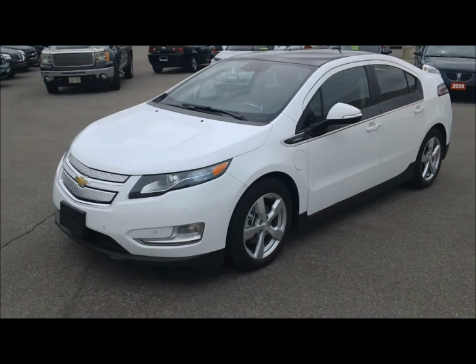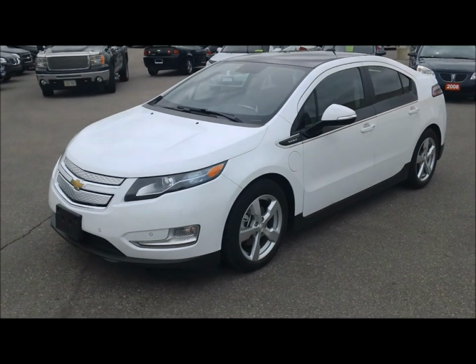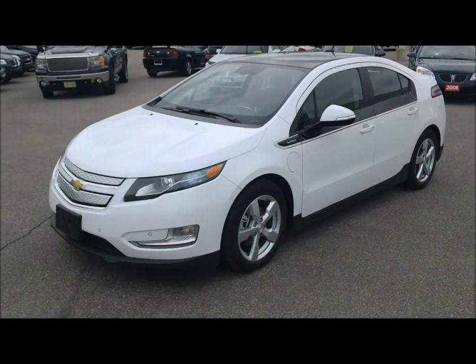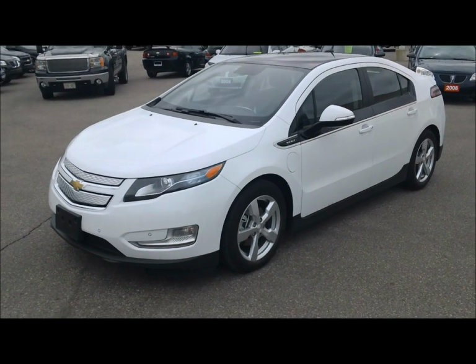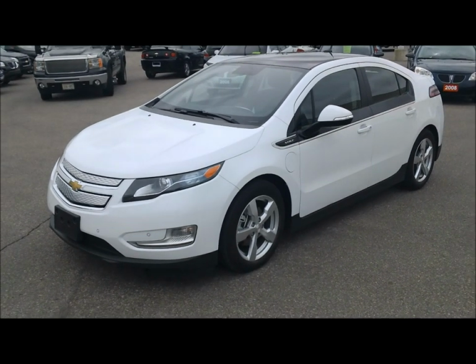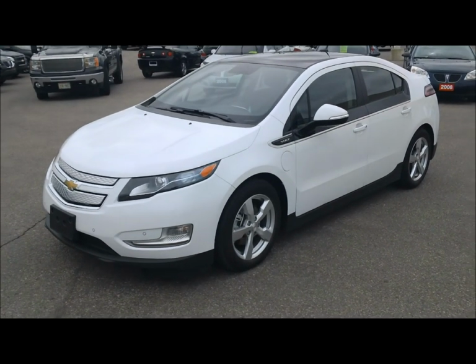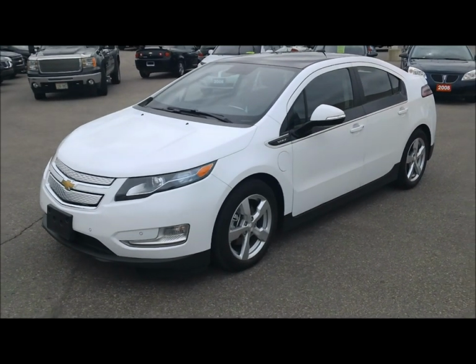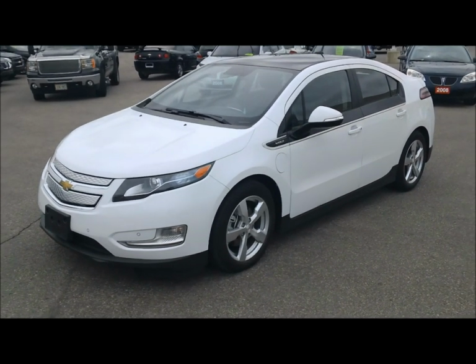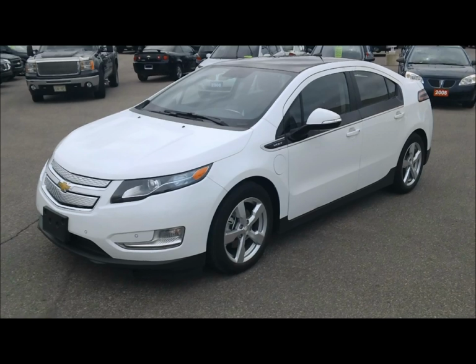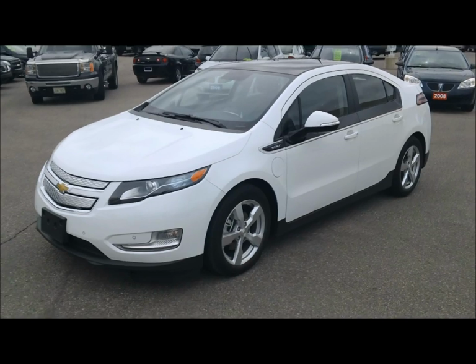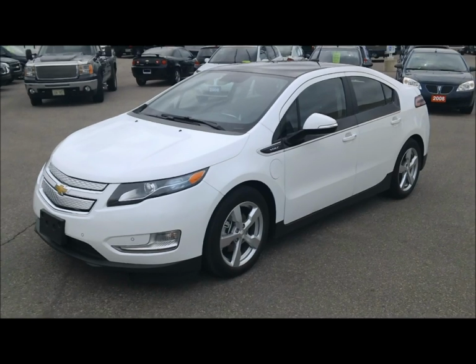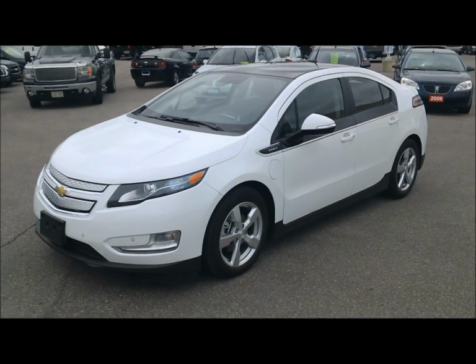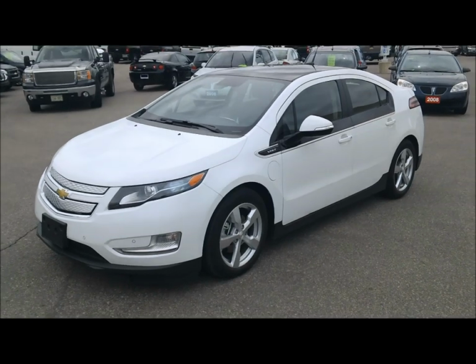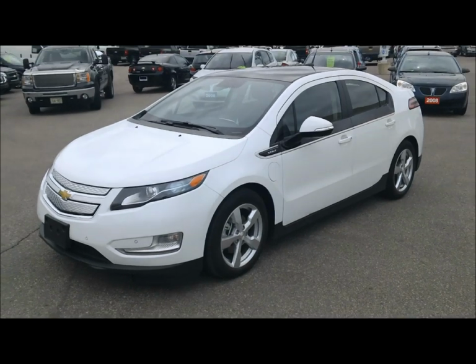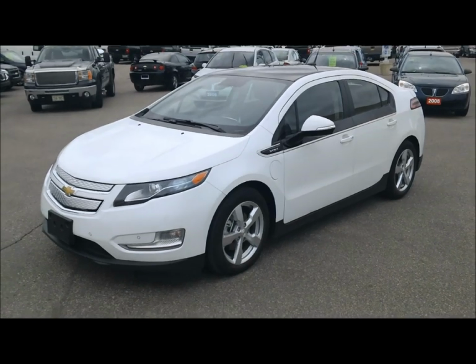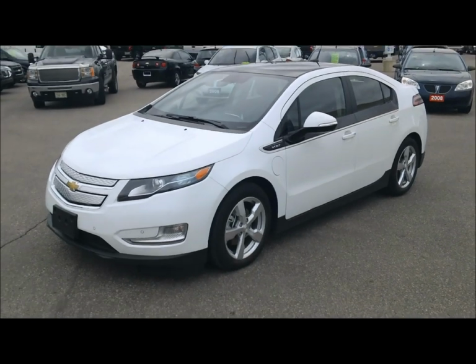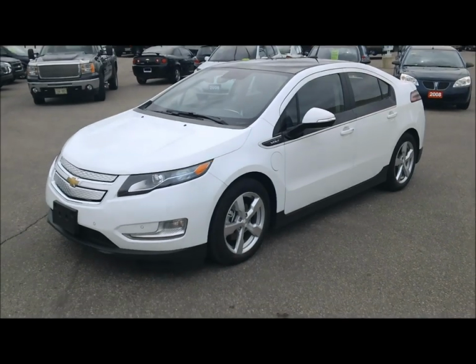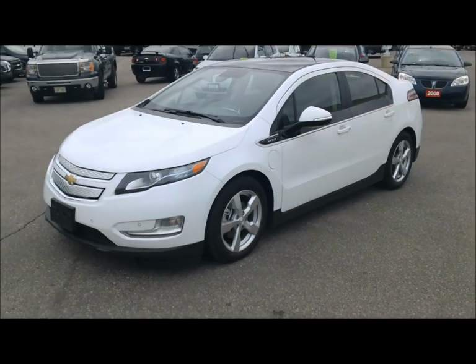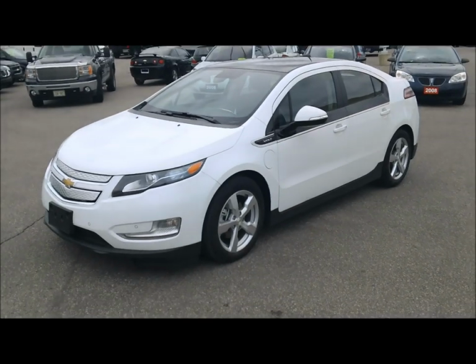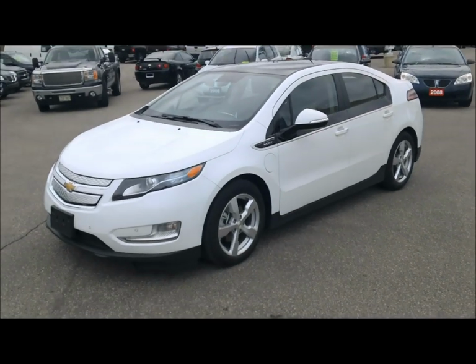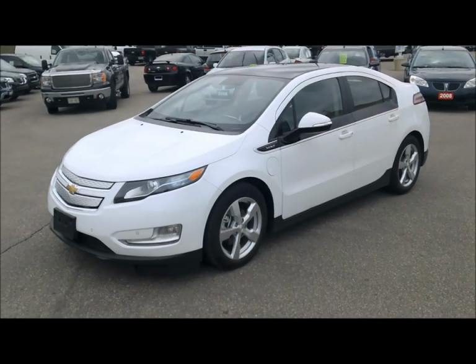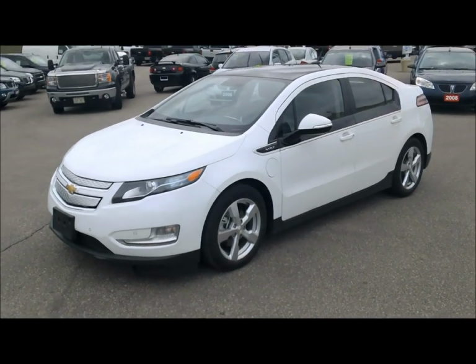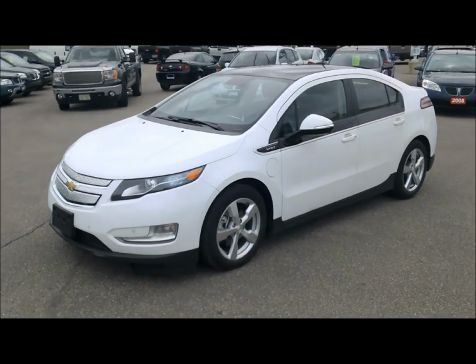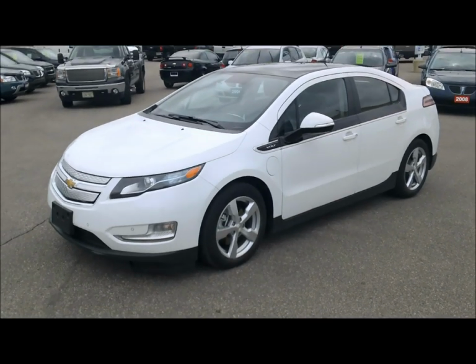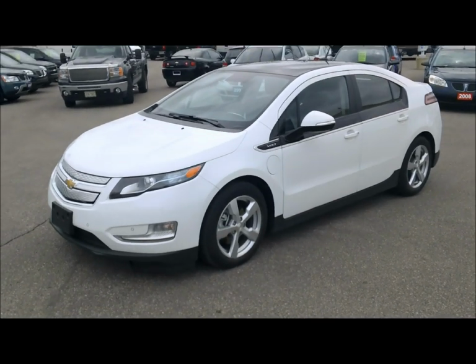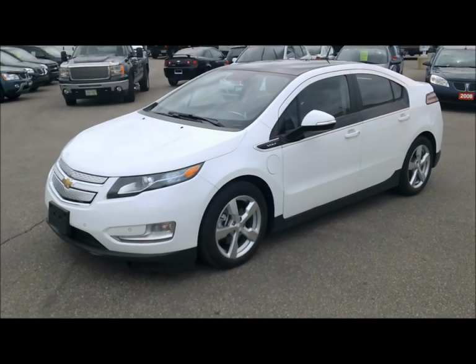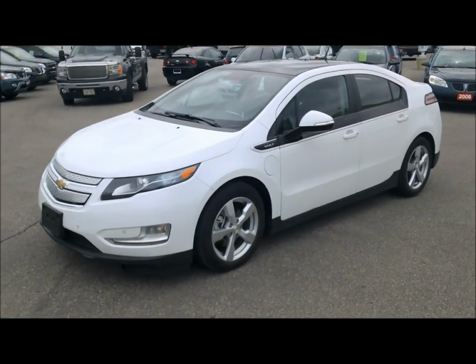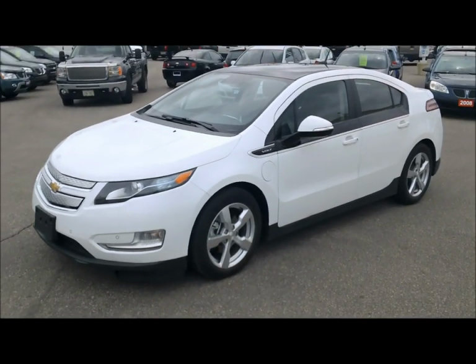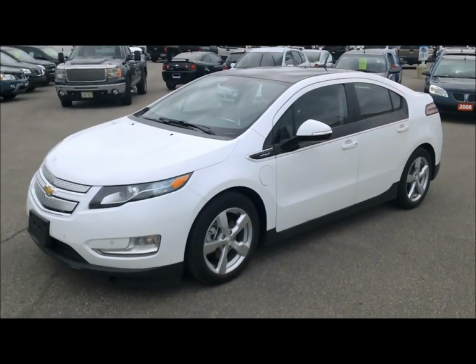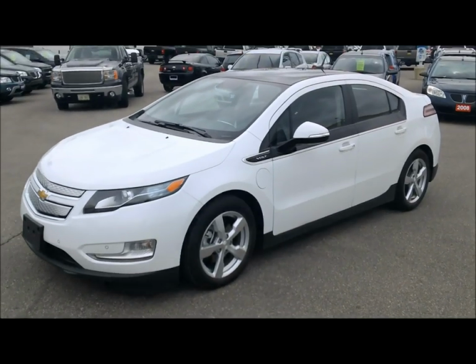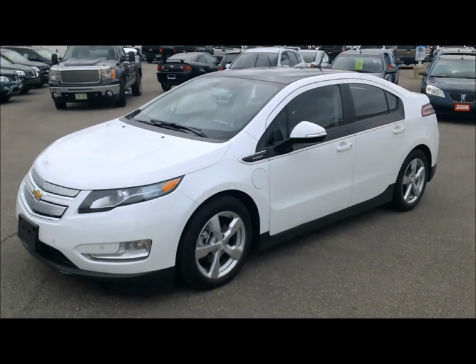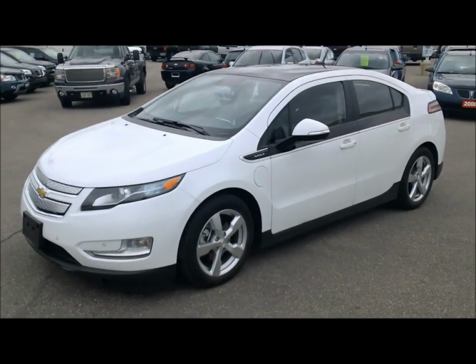It's Dave Hicks at Ontario Motor Sales, really excited to show you the 2012 Chevrolet Volt.